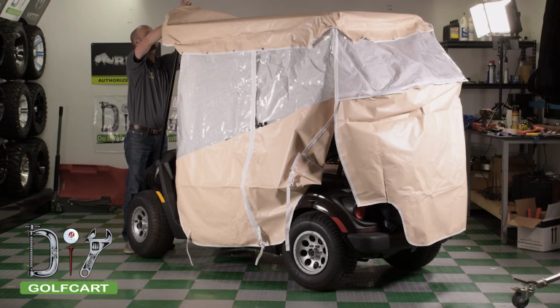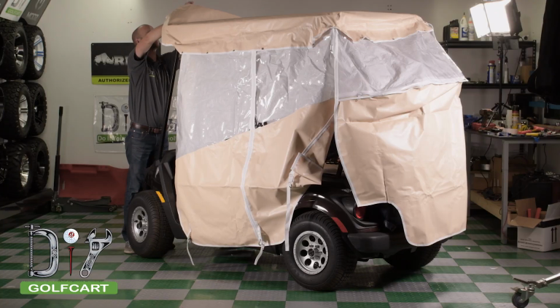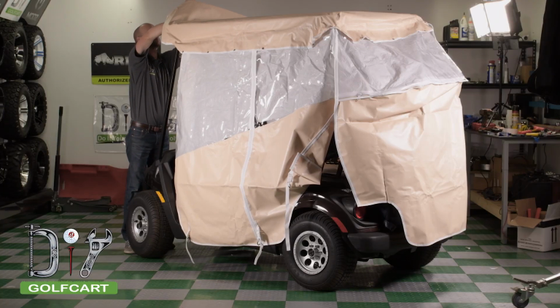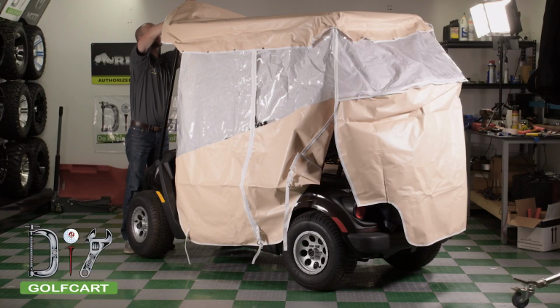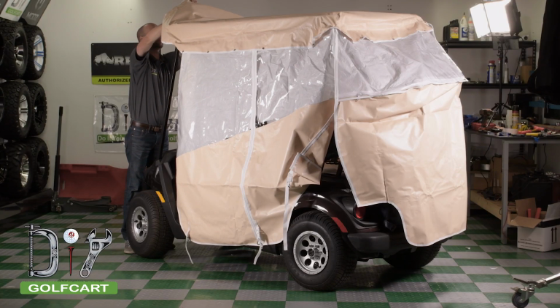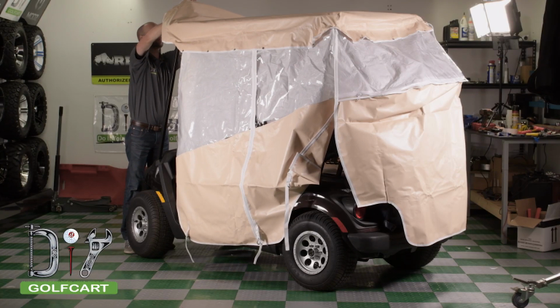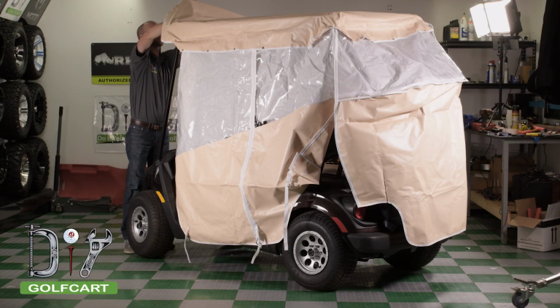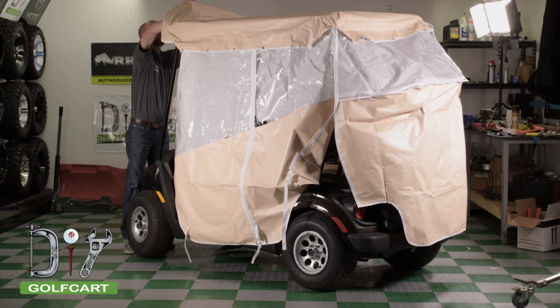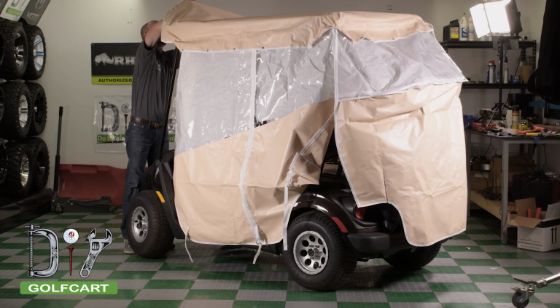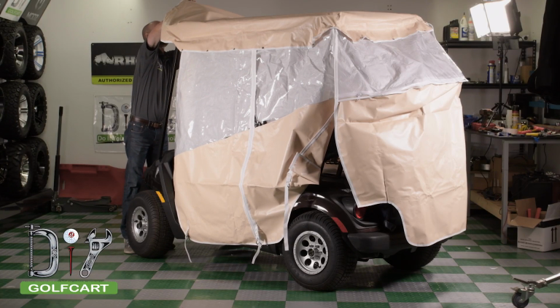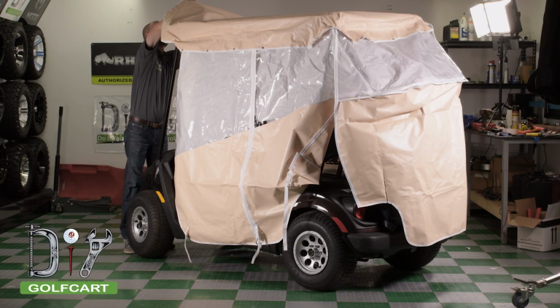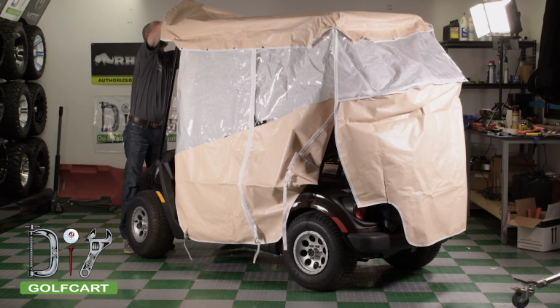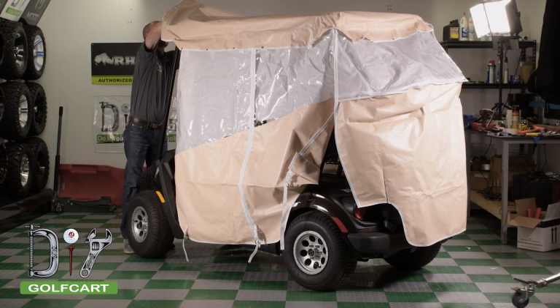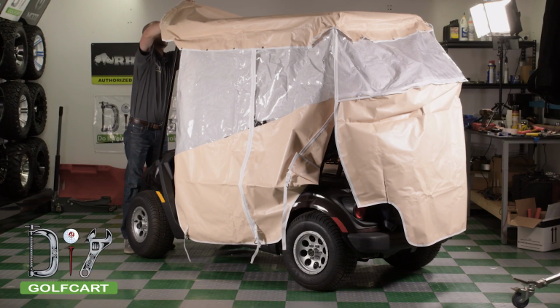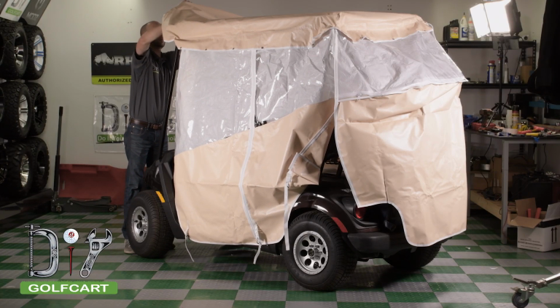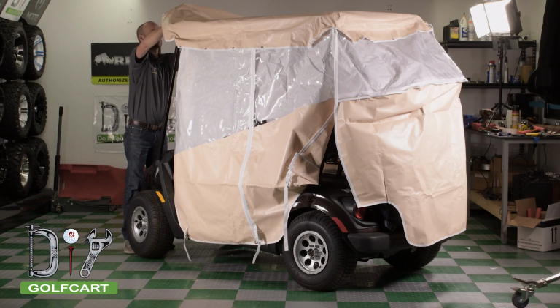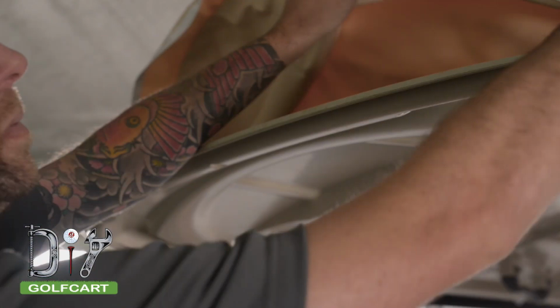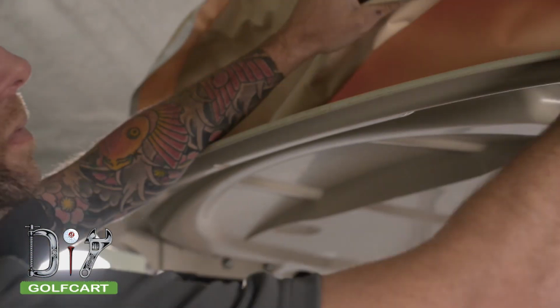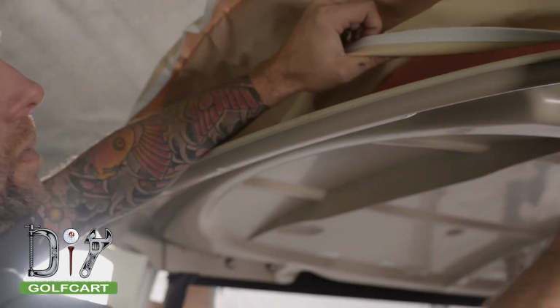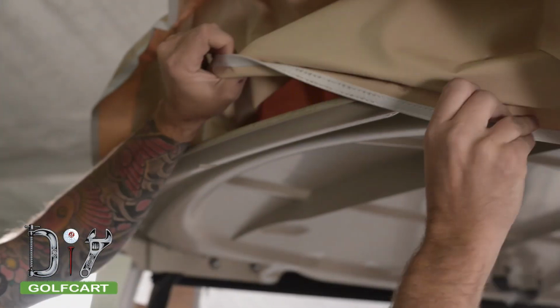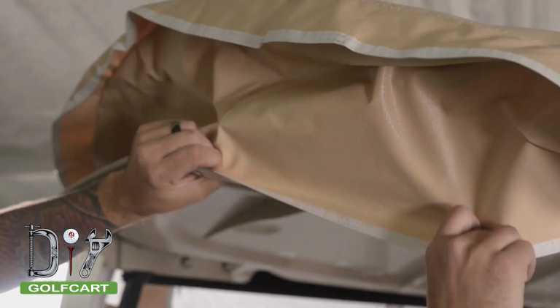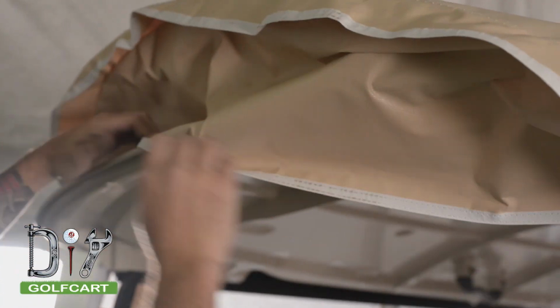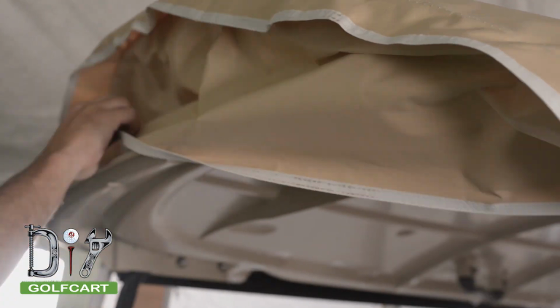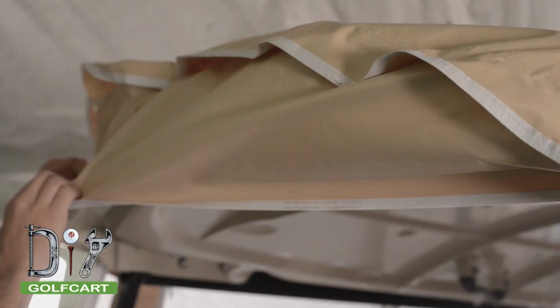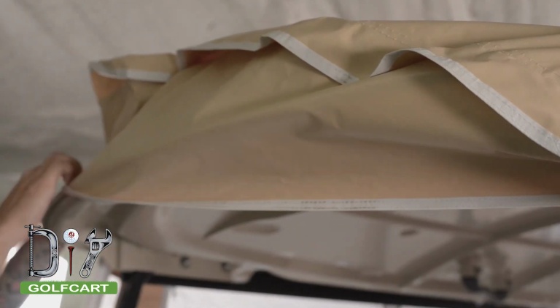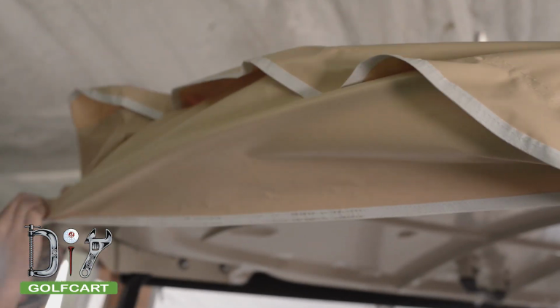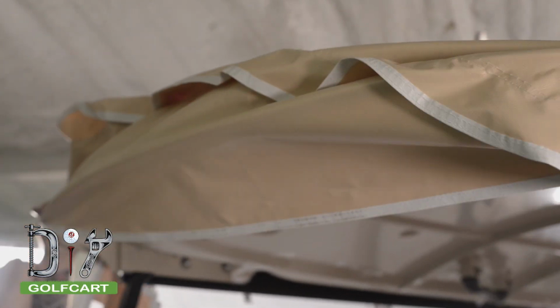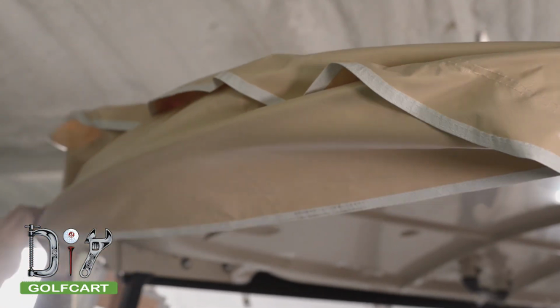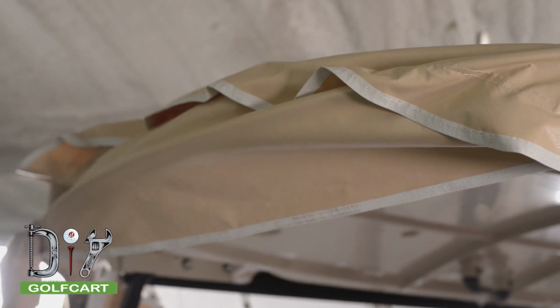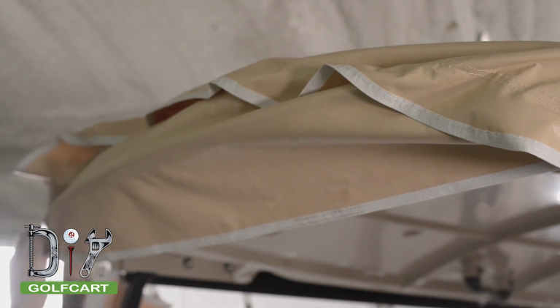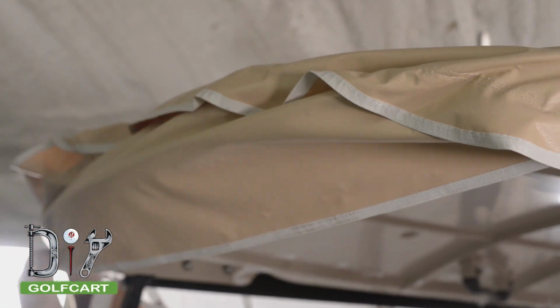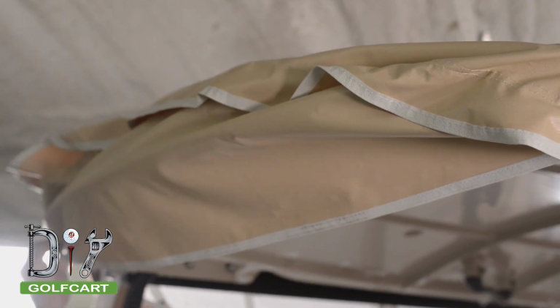Once you have it facing forward, you are going to tuck the front part of the sun top into the pocket in the front of the enclosure.